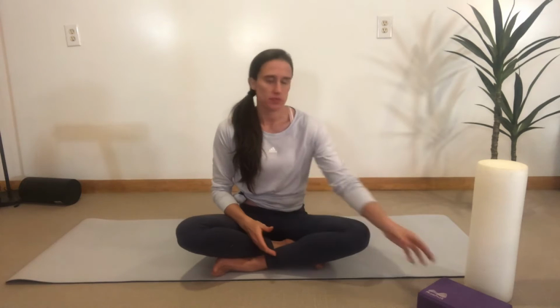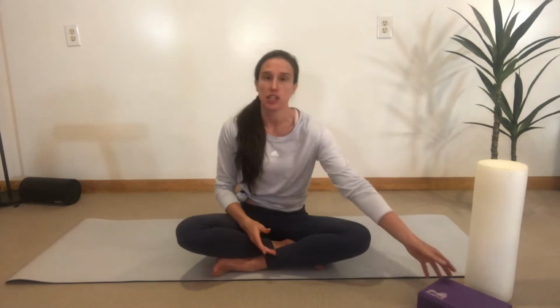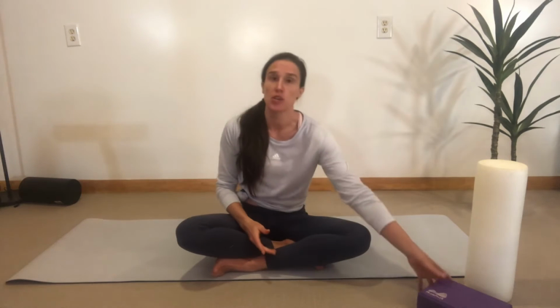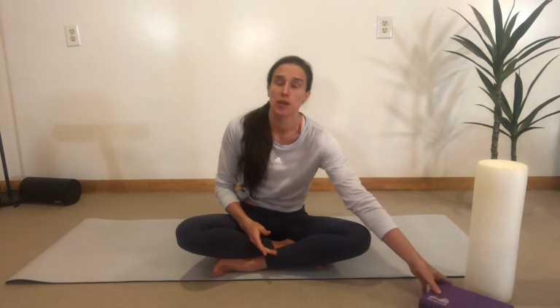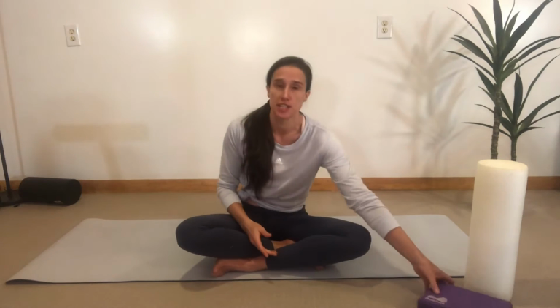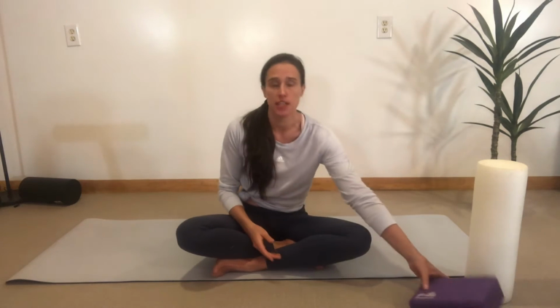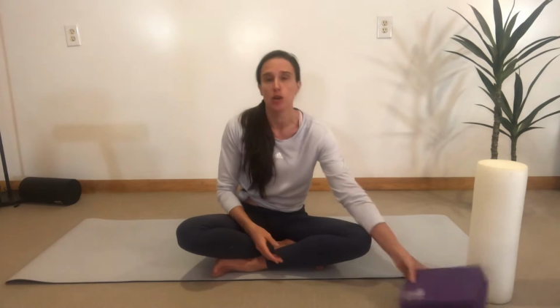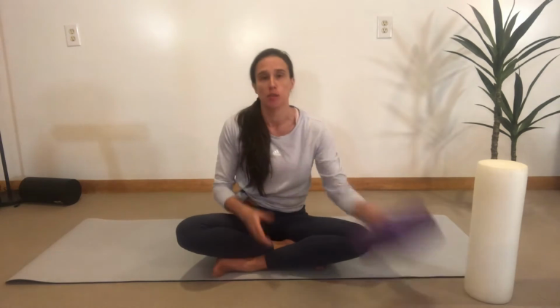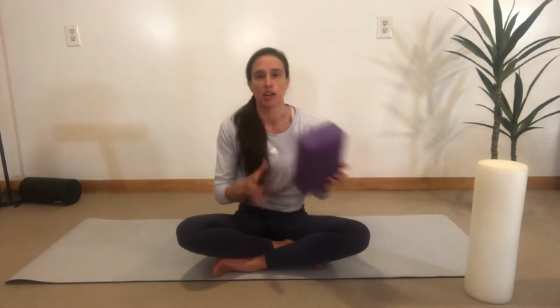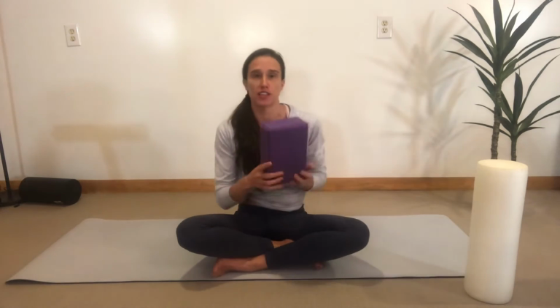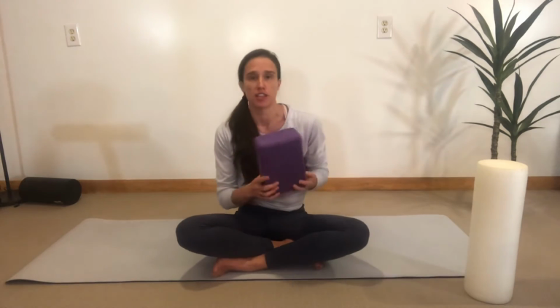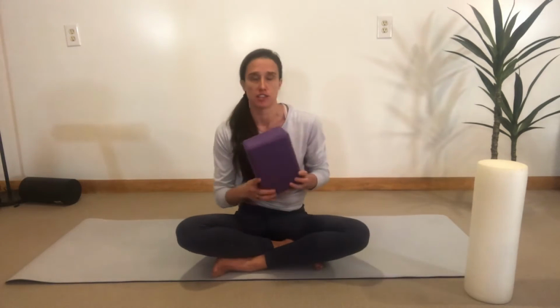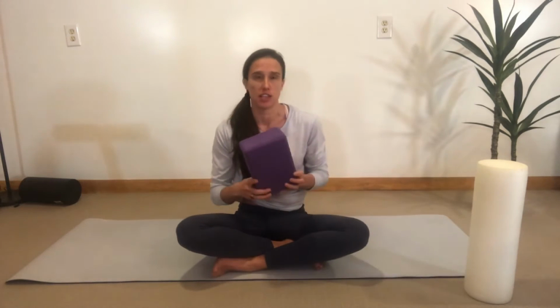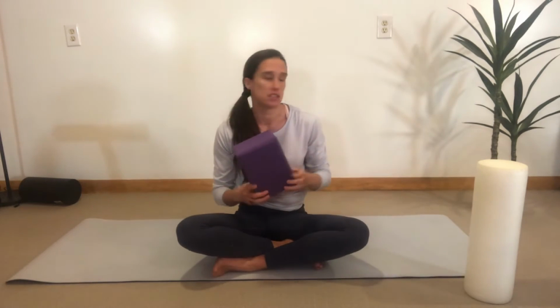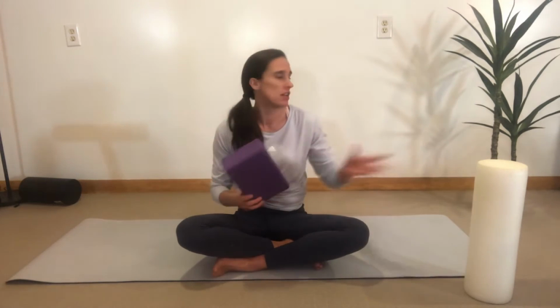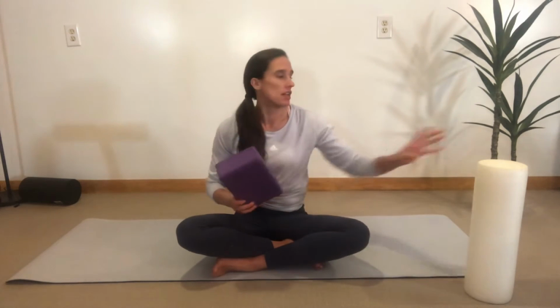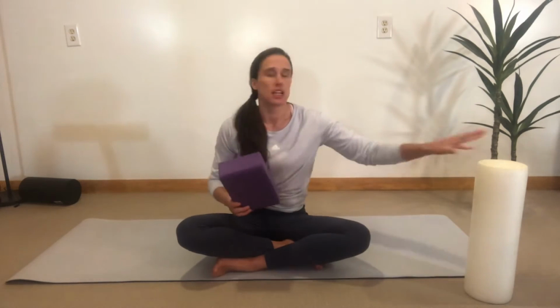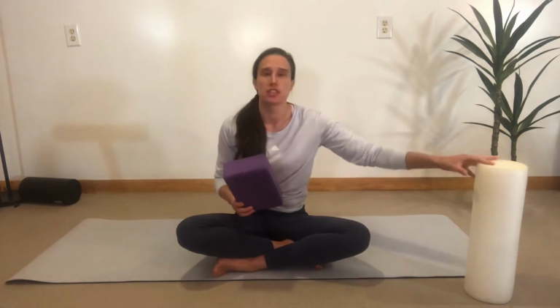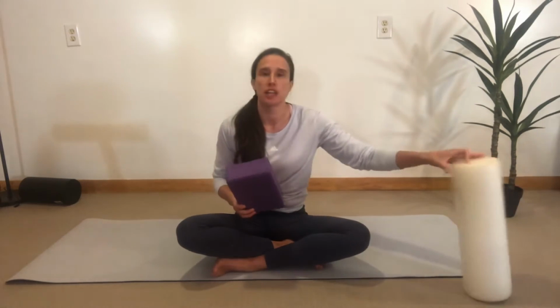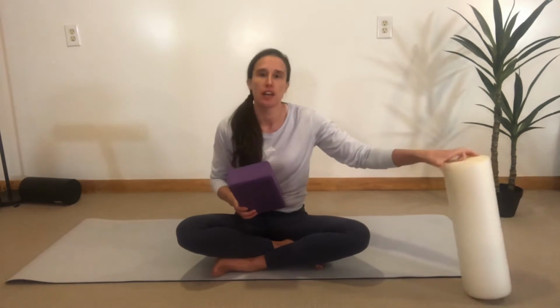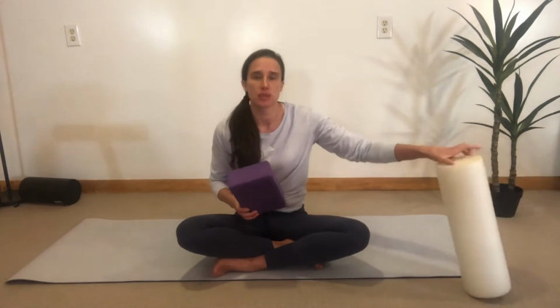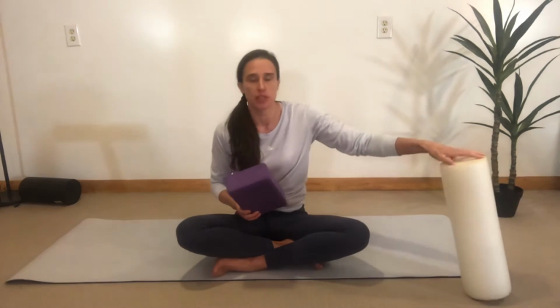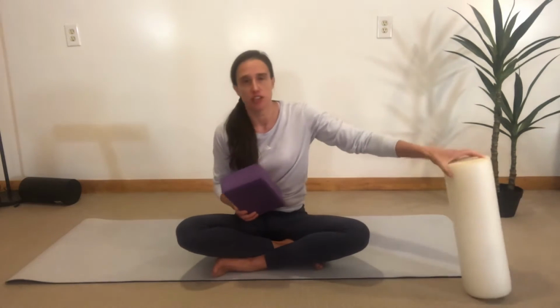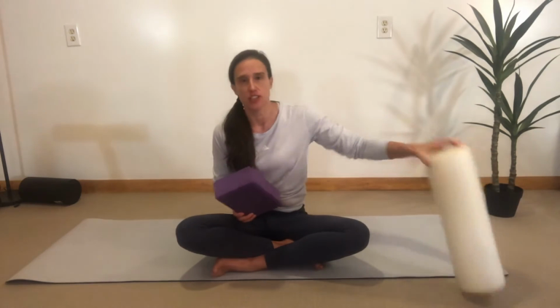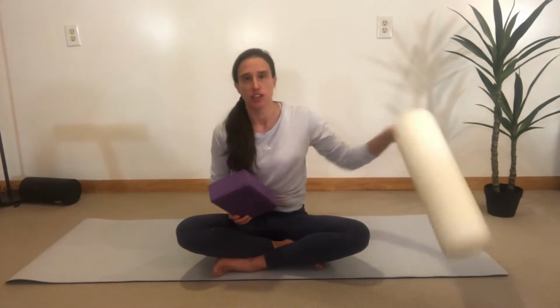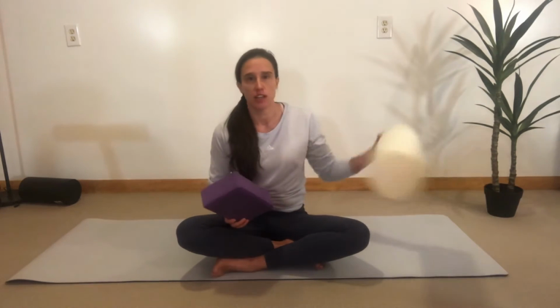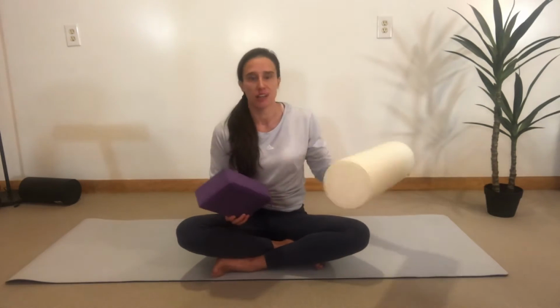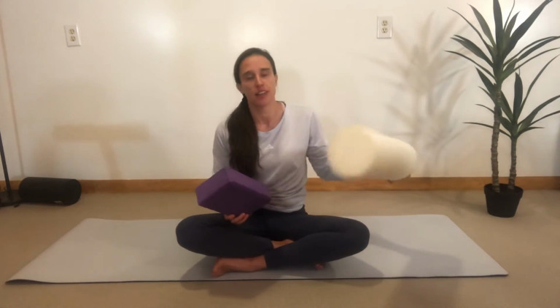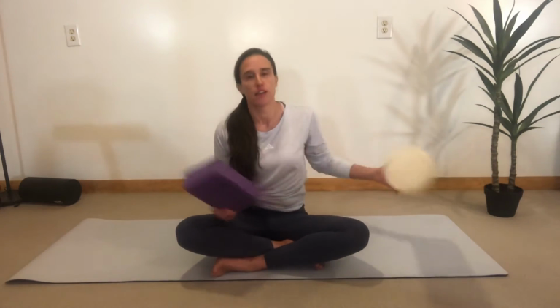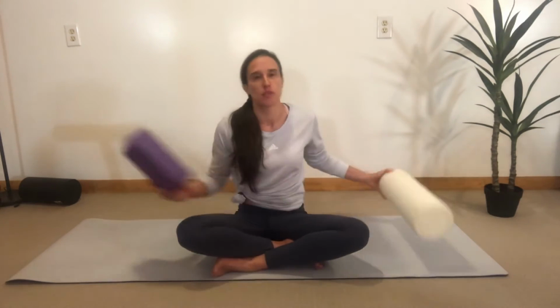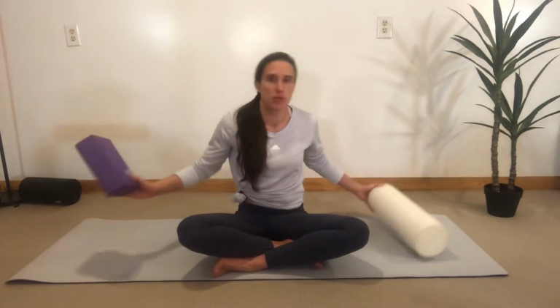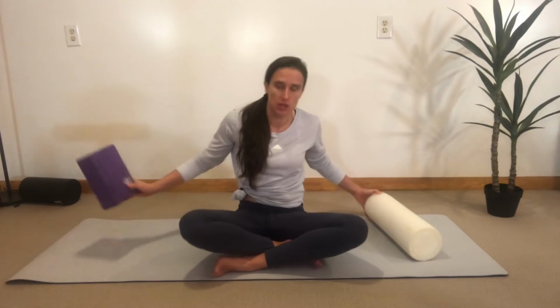You're going to need a yoga block for the exercise, and something to rest your head on like a foam roller.